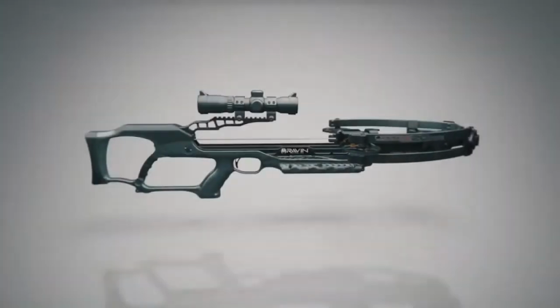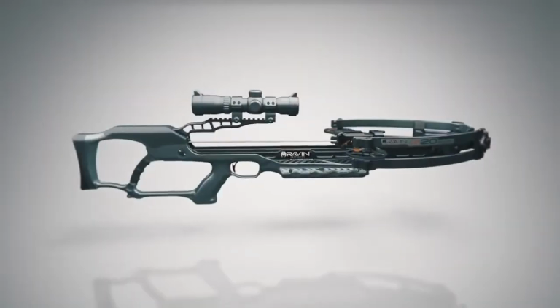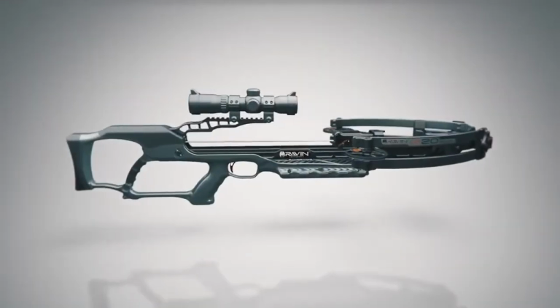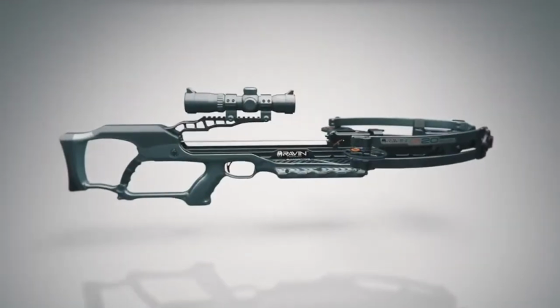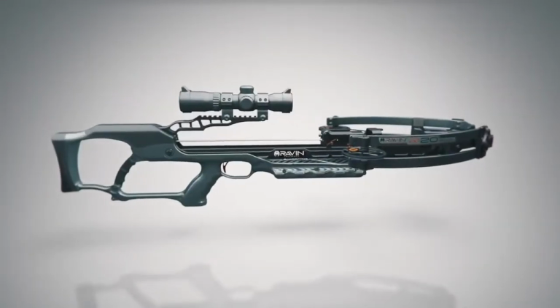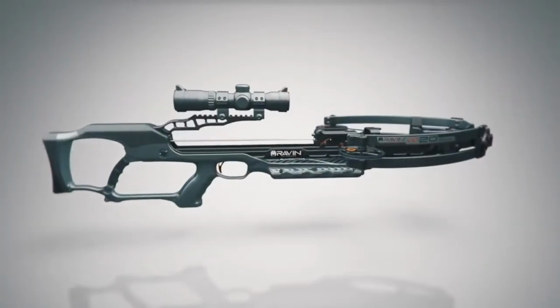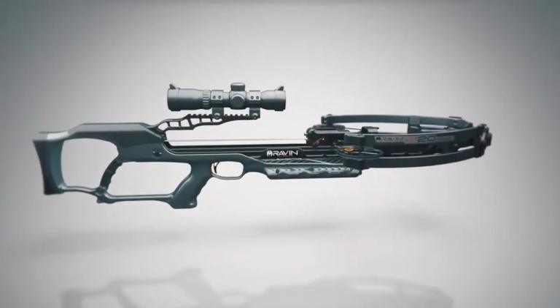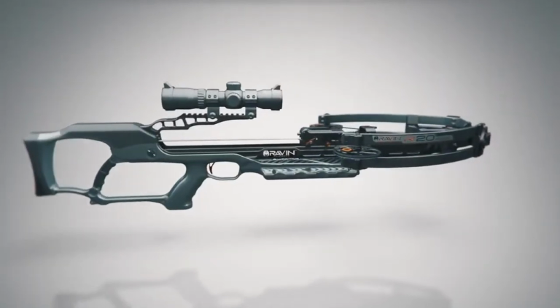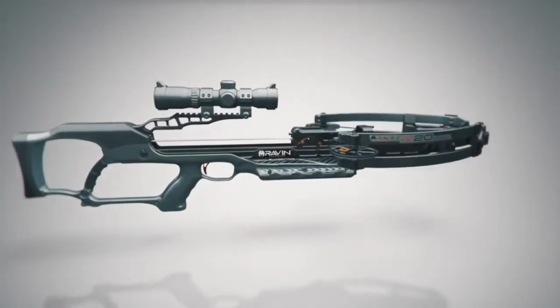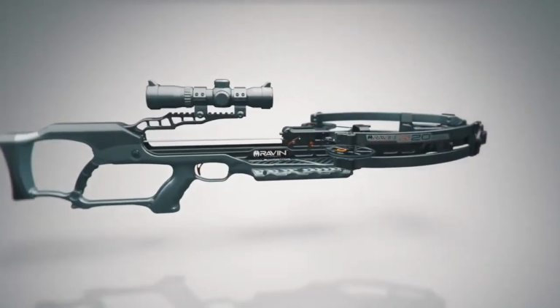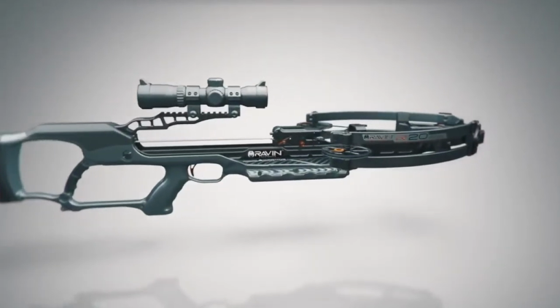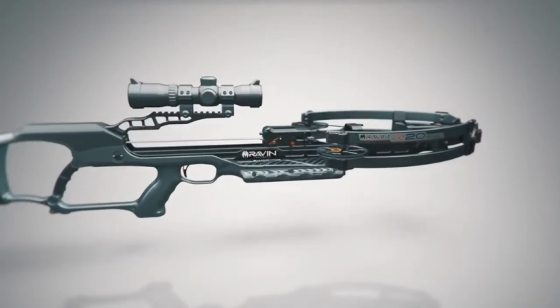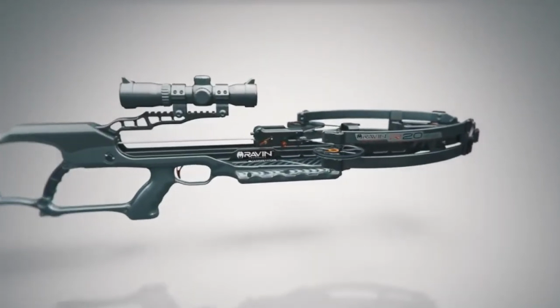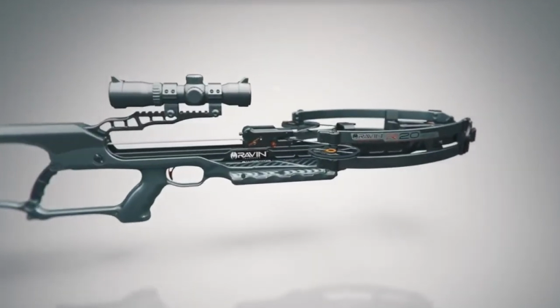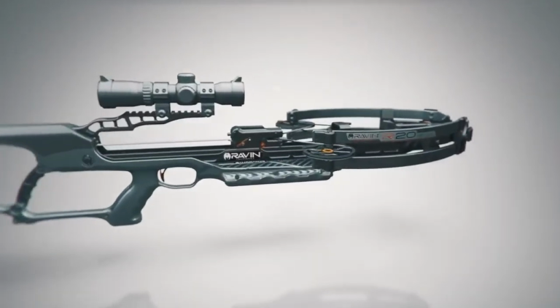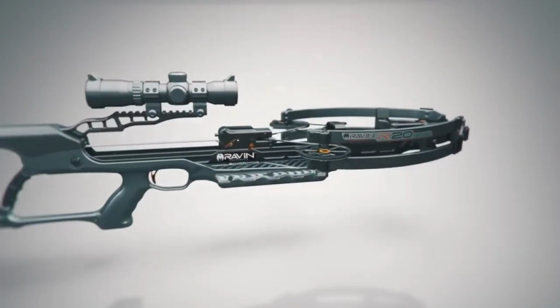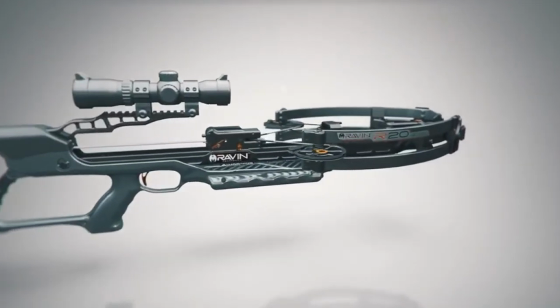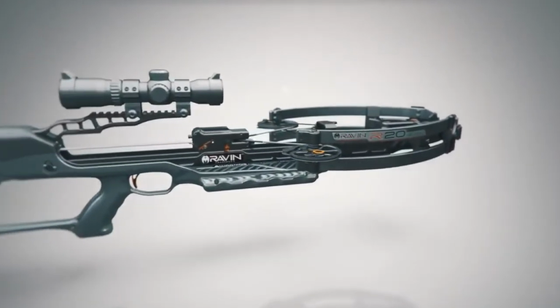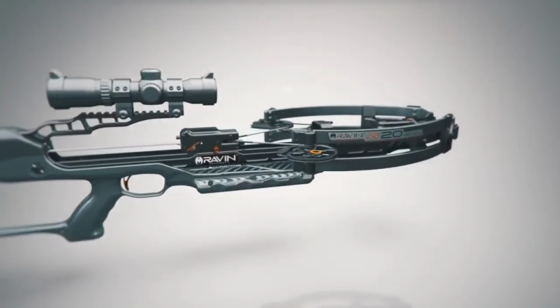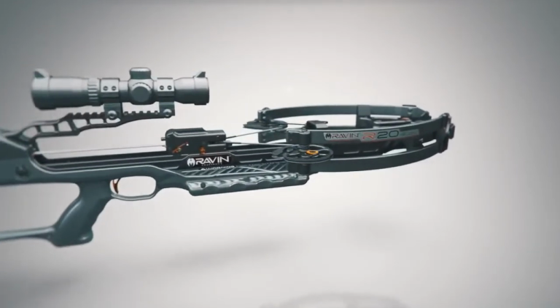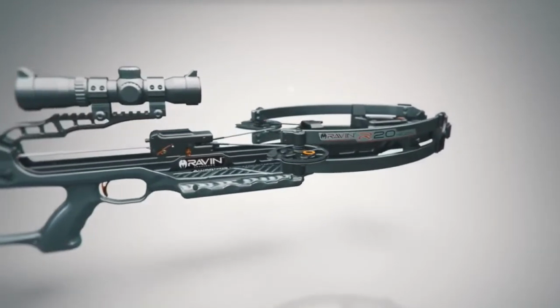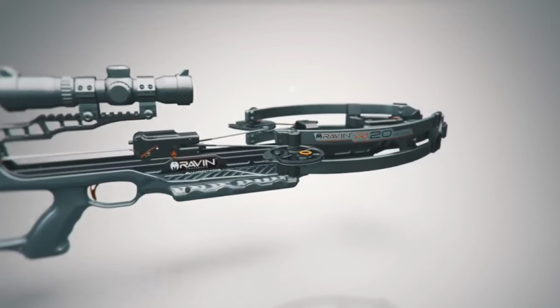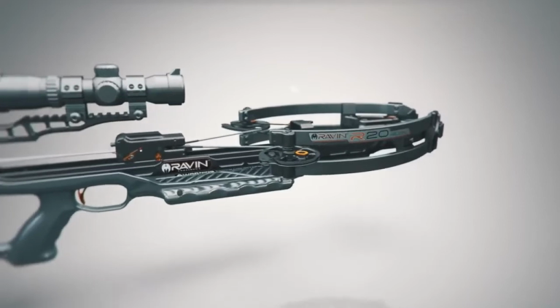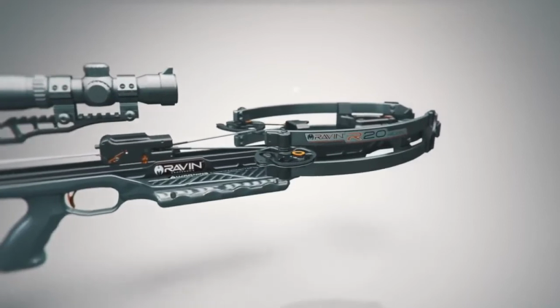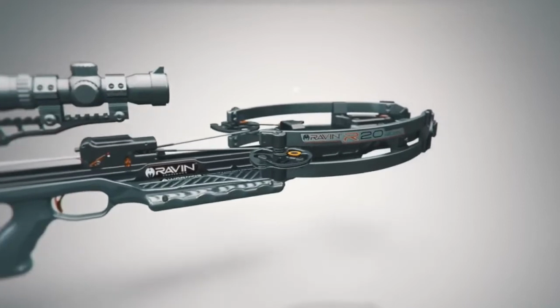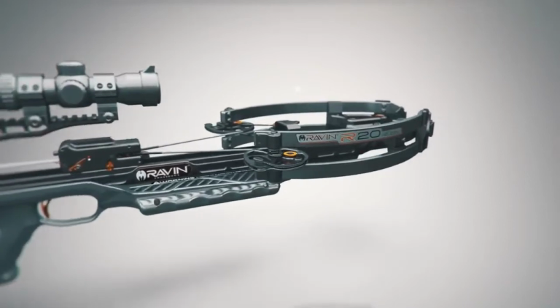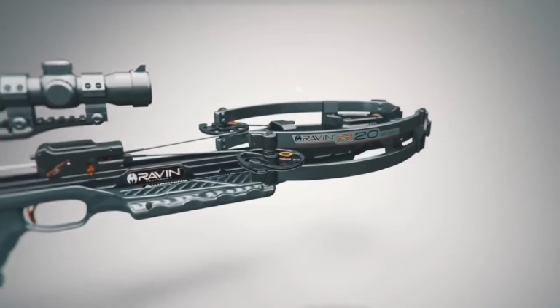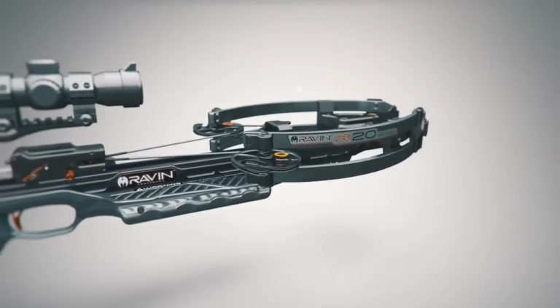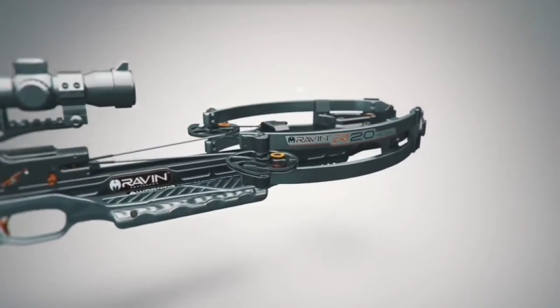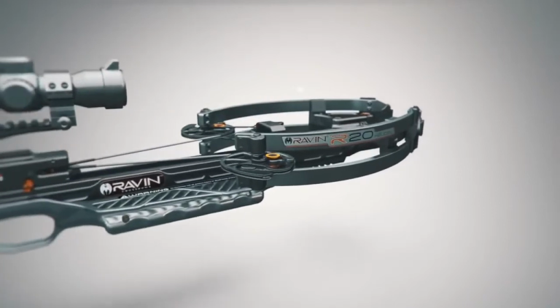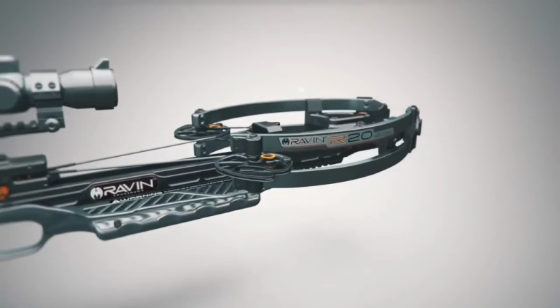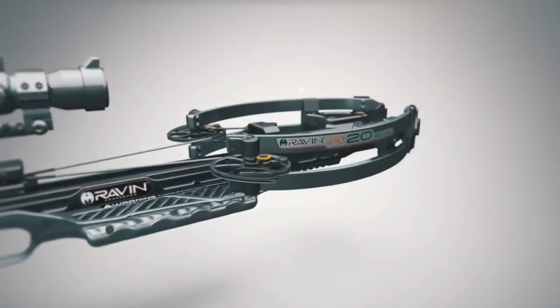The Raven Crossbow with patented Helicoil technology is designed from the ground up to be the most accurate and efficient crossbow ever made.